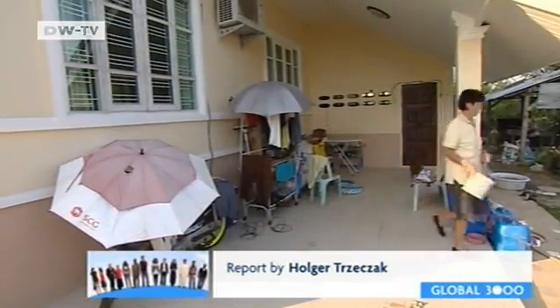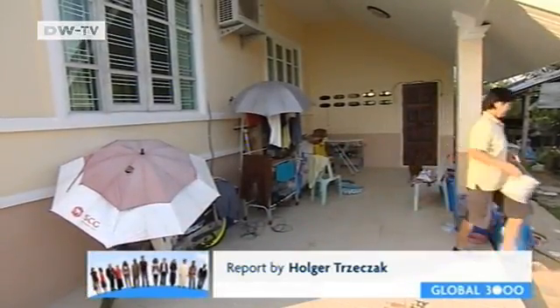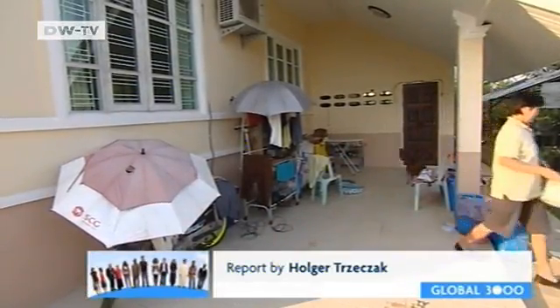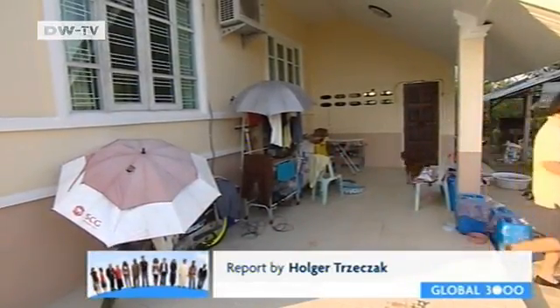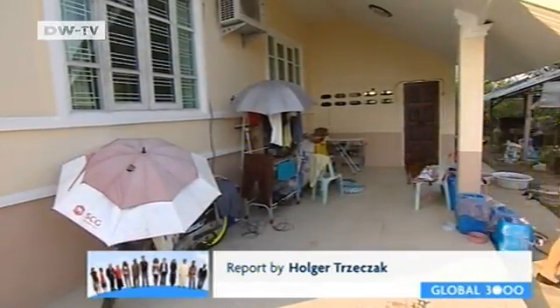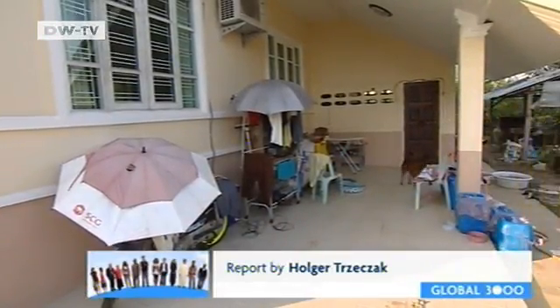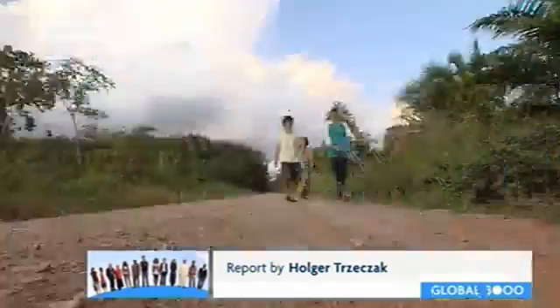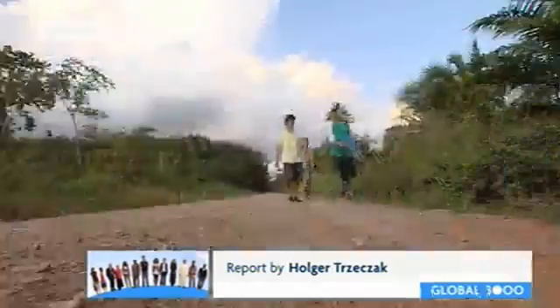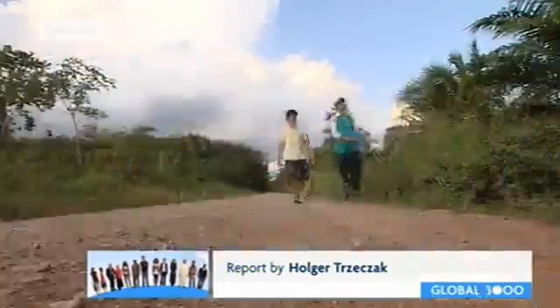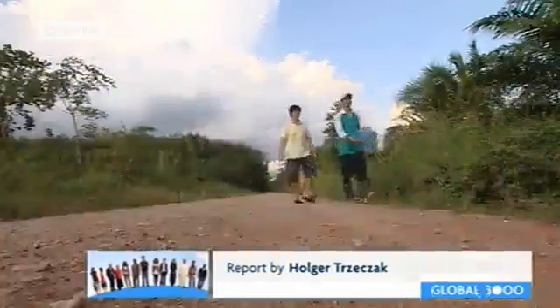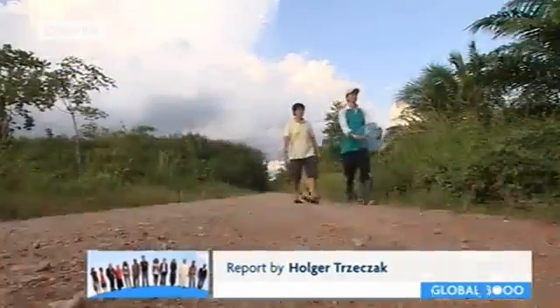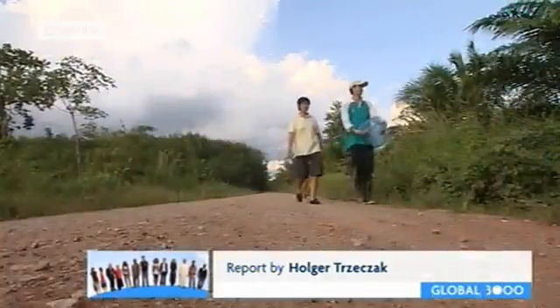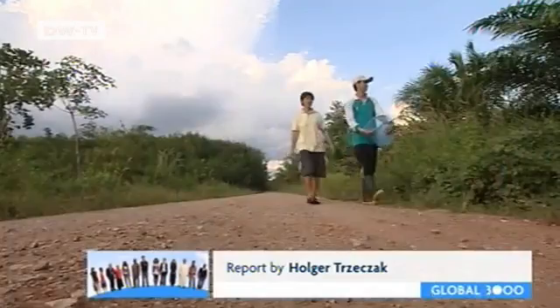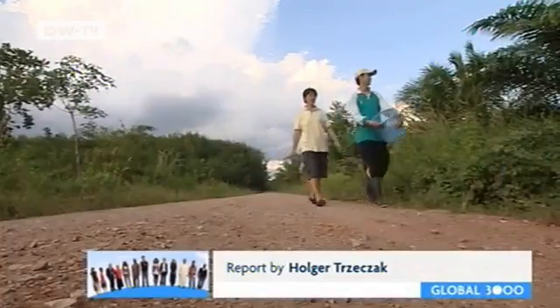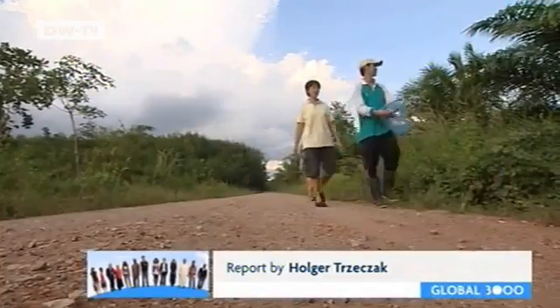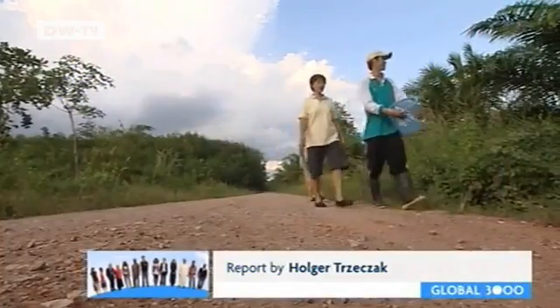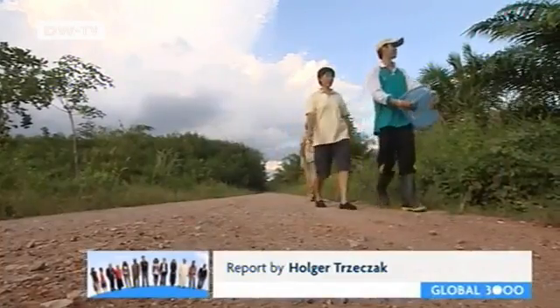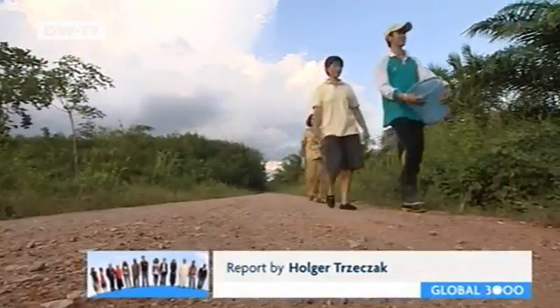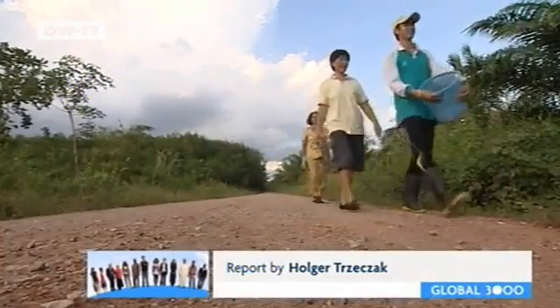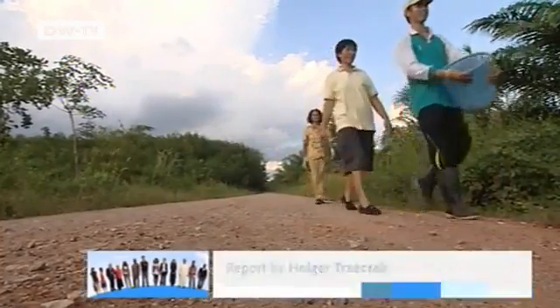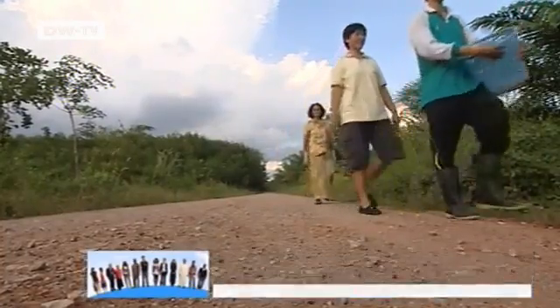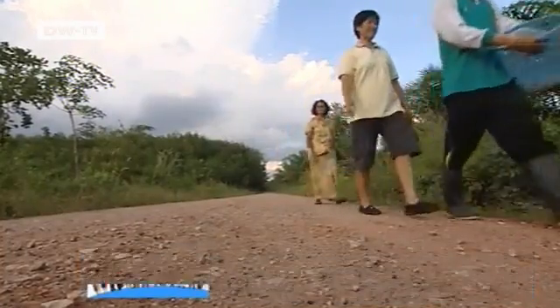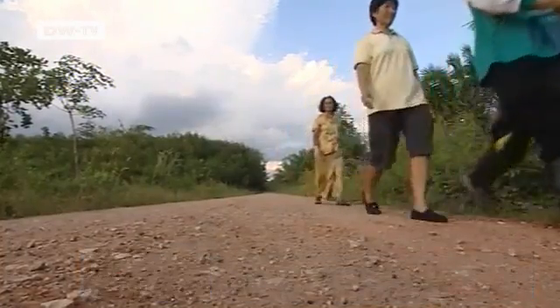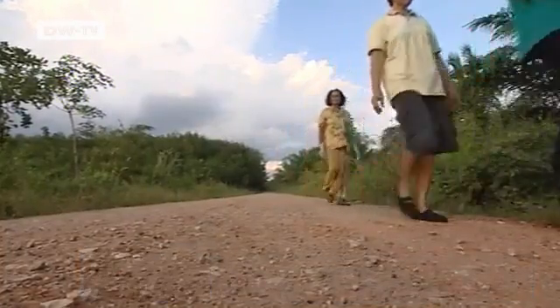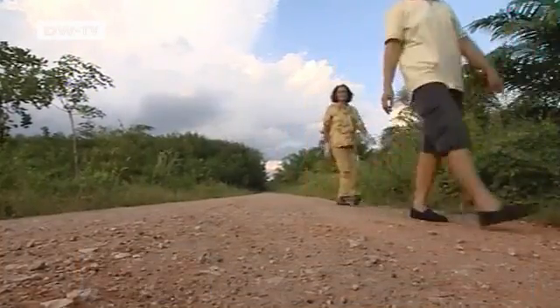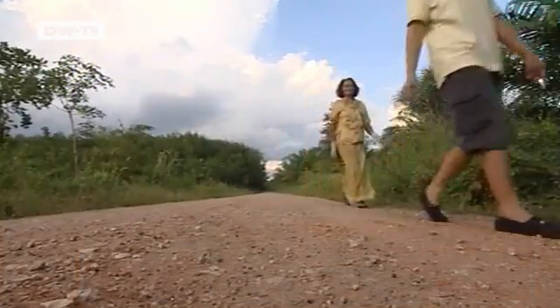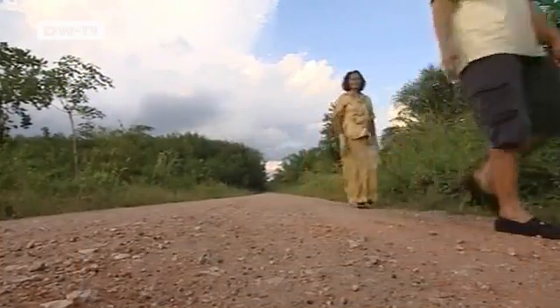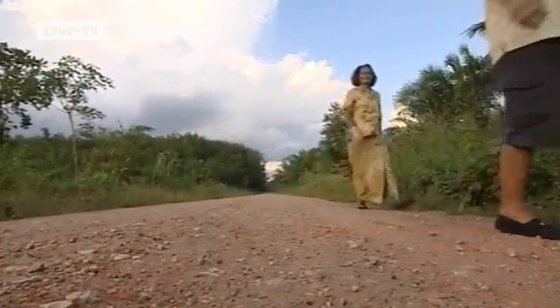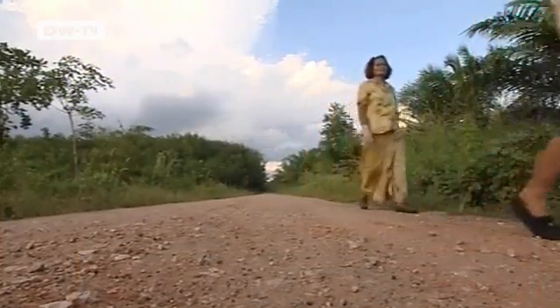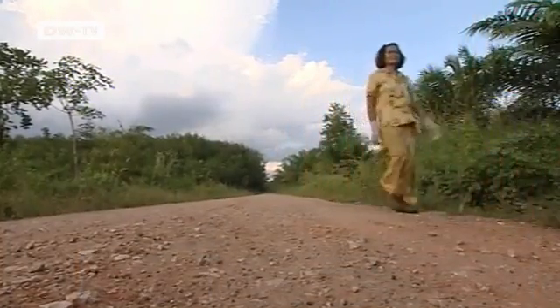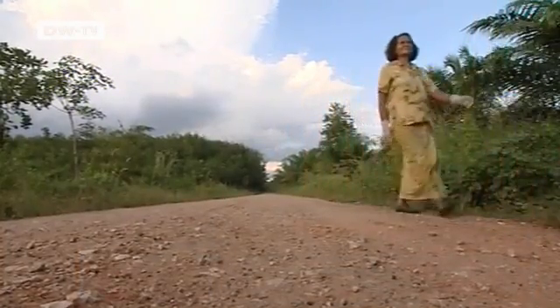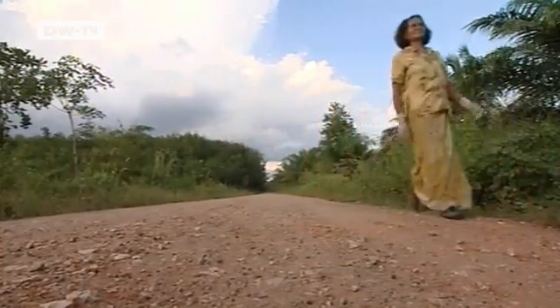Thailand is setting an example that Indonesia and Malaysia are poised to follow.